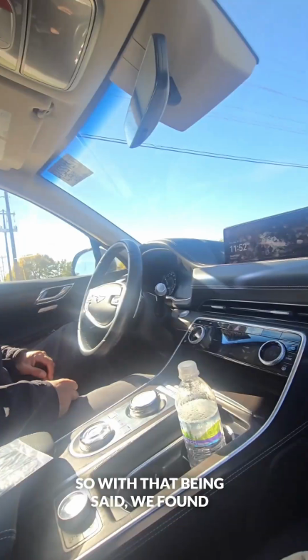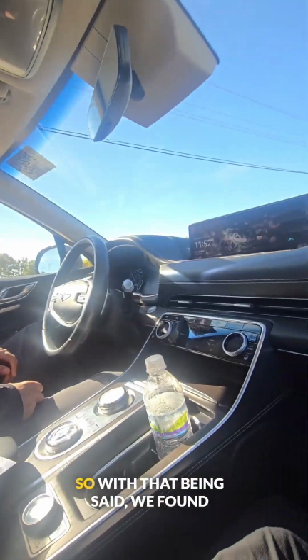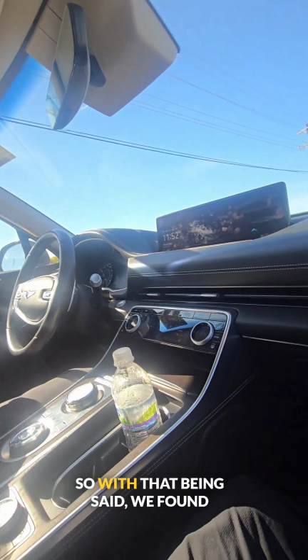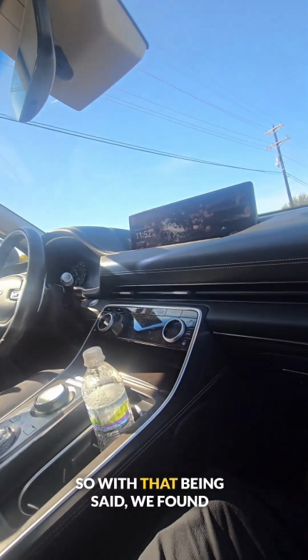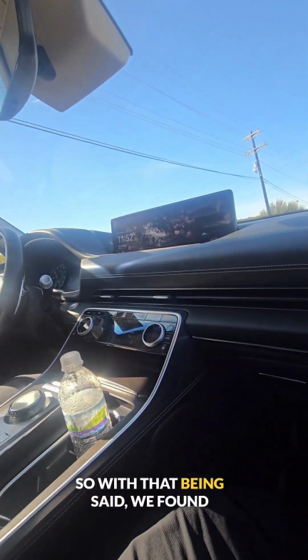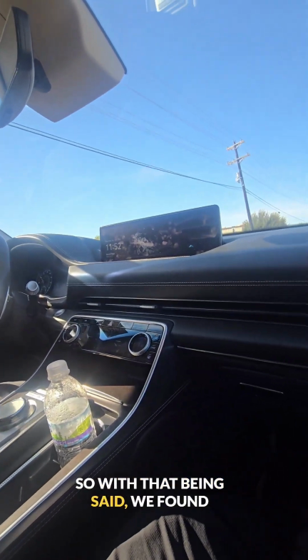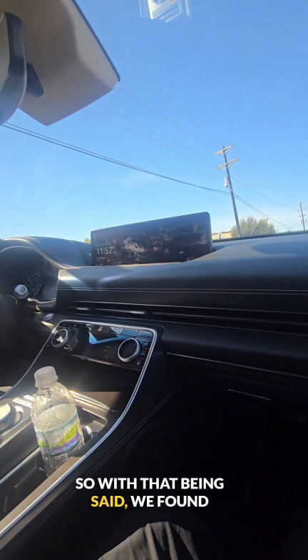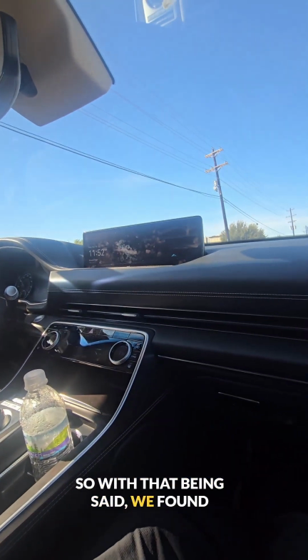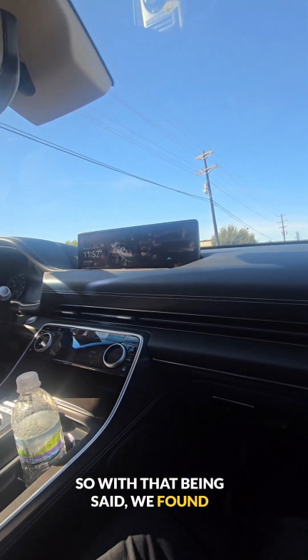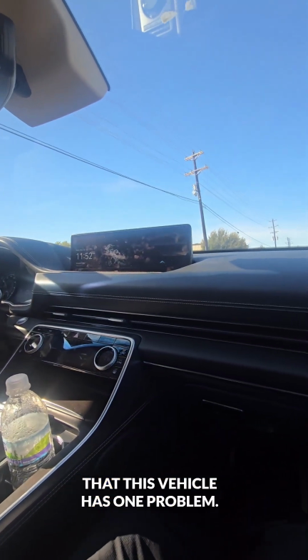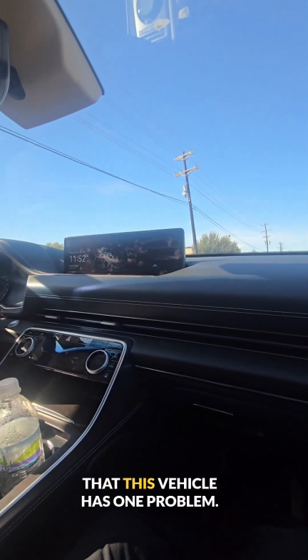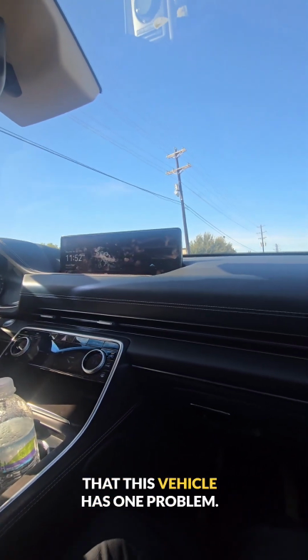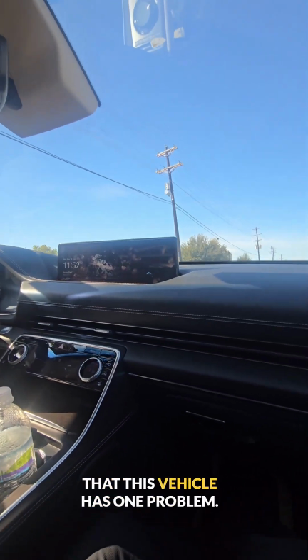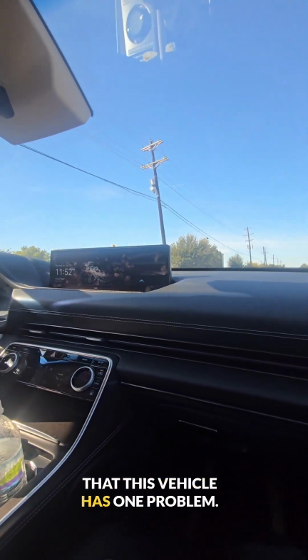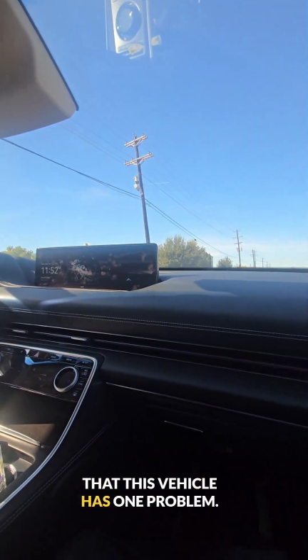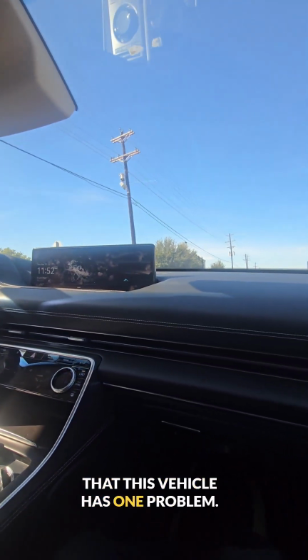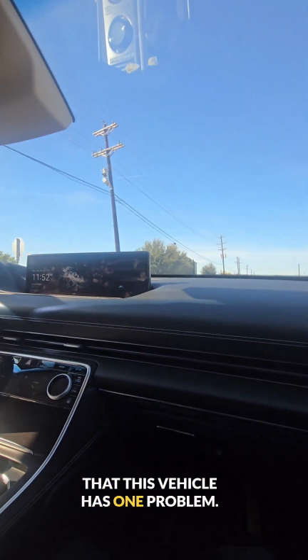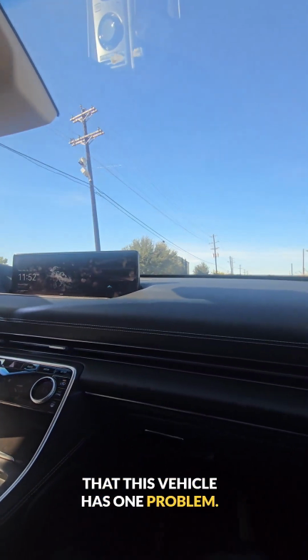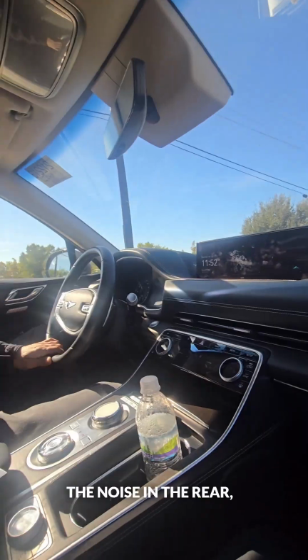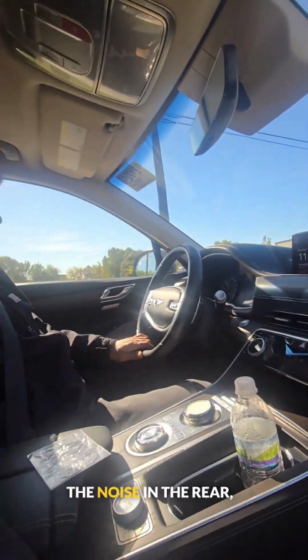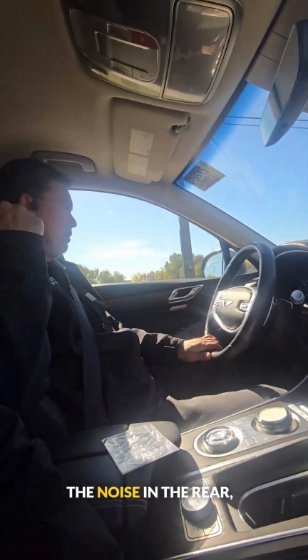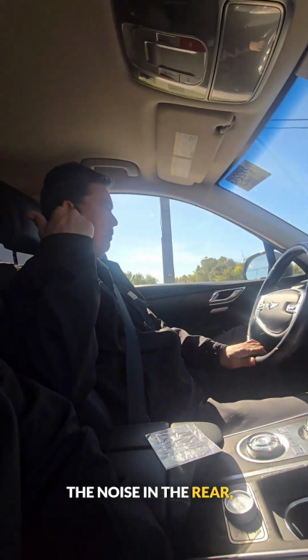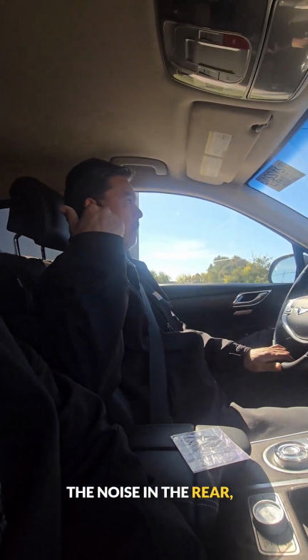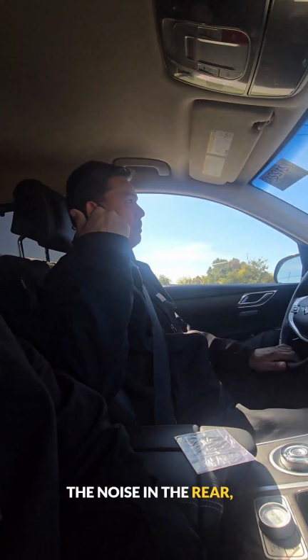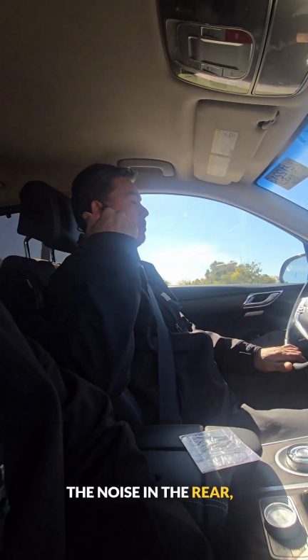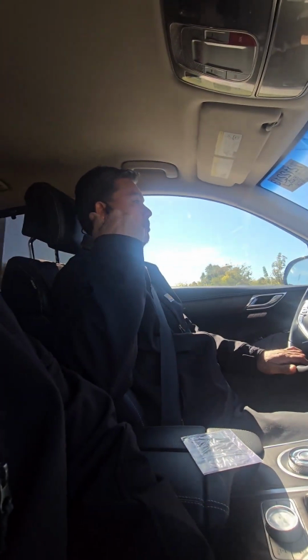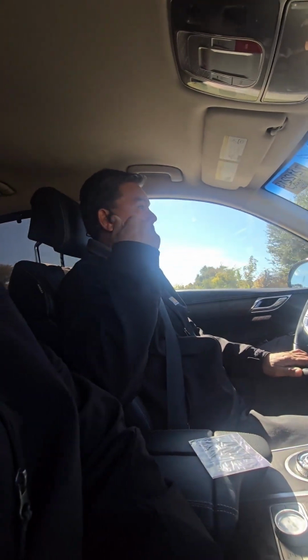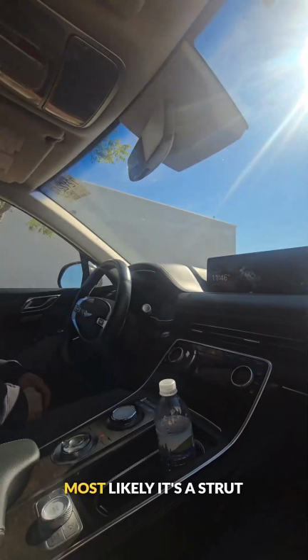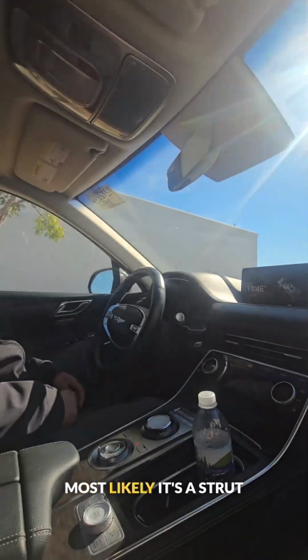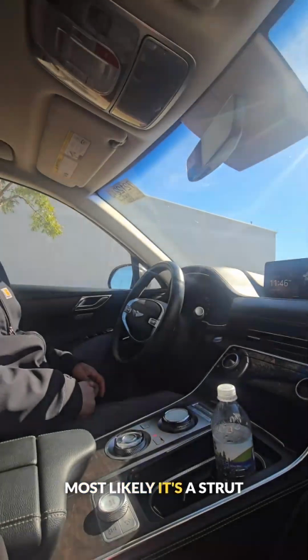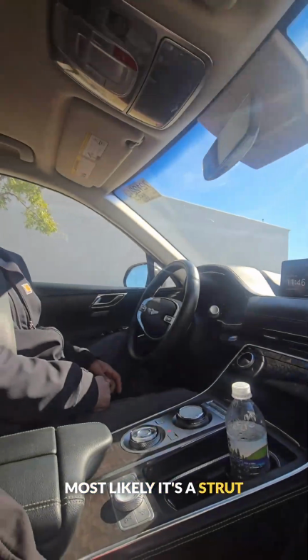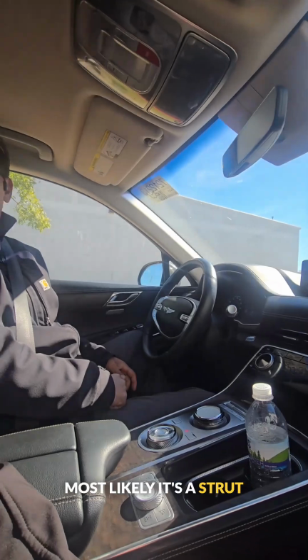So, that being said, we found that this vehicle has one problem — a noise in the rear. Most likely it's a strut.